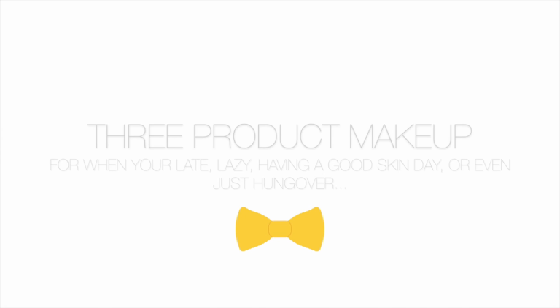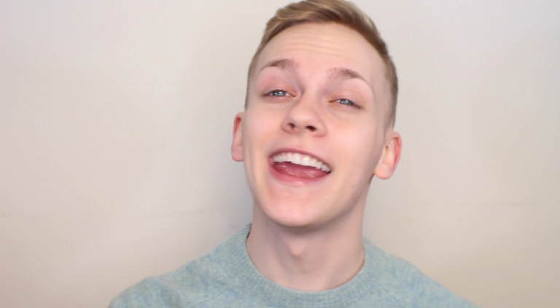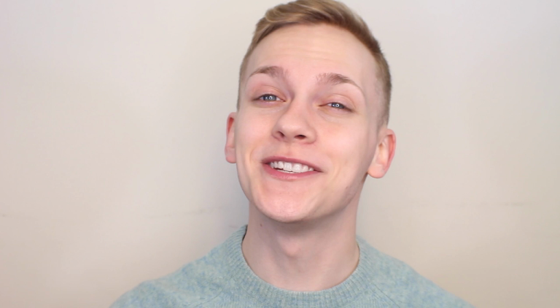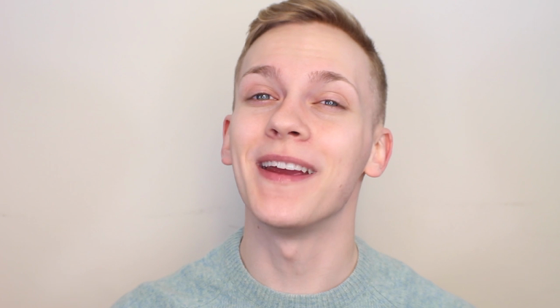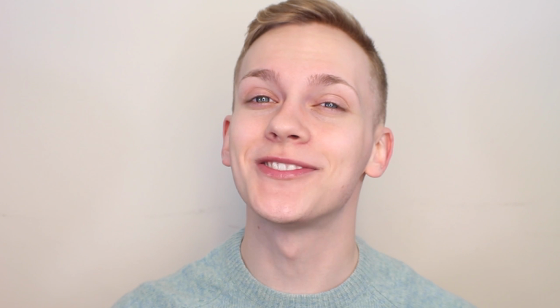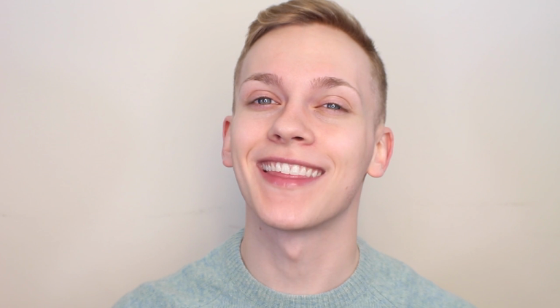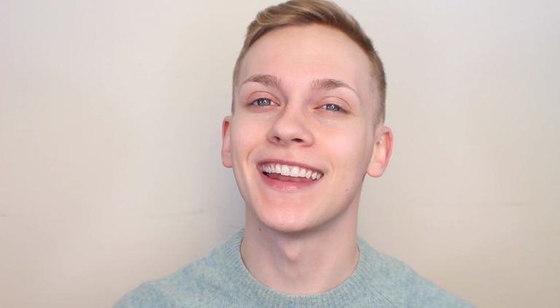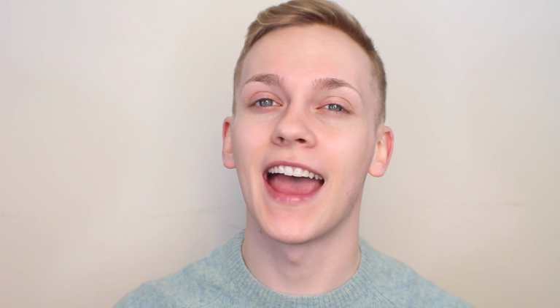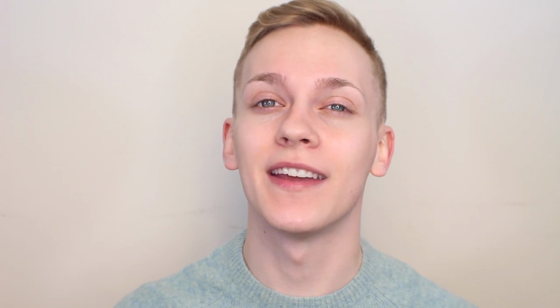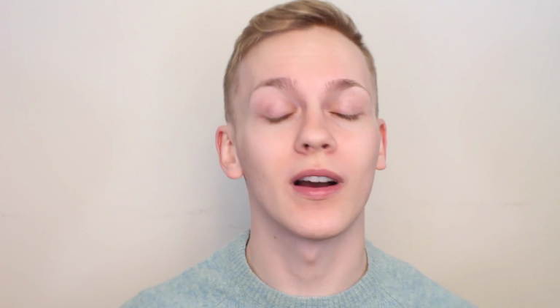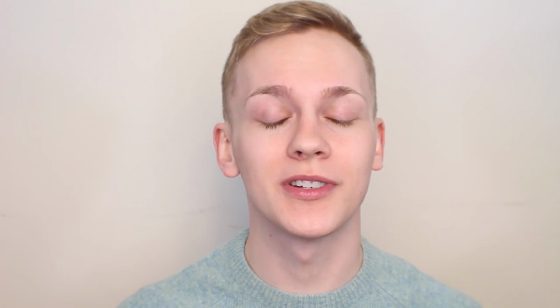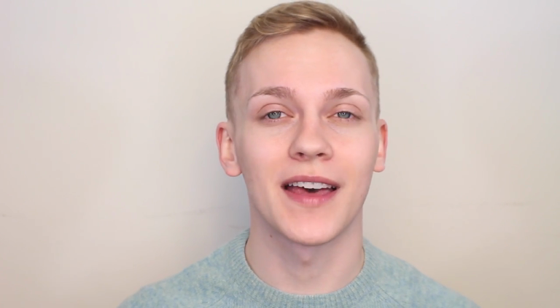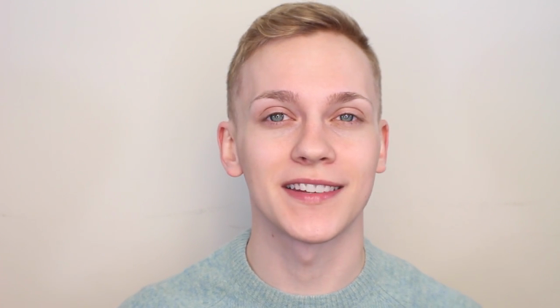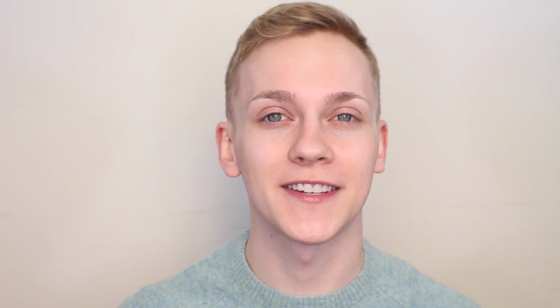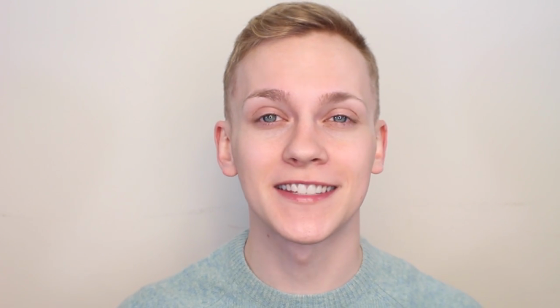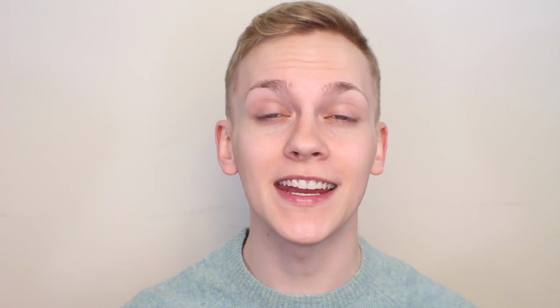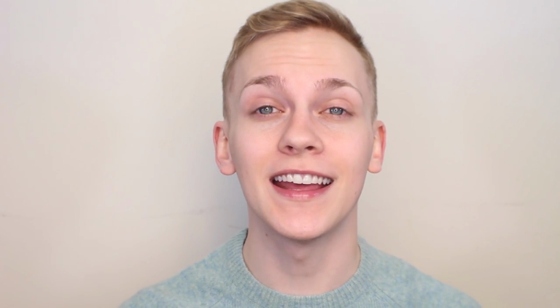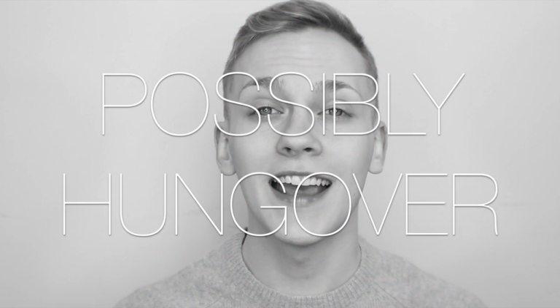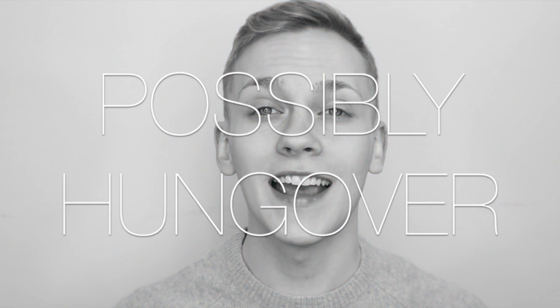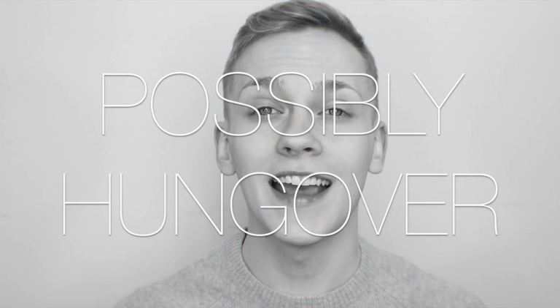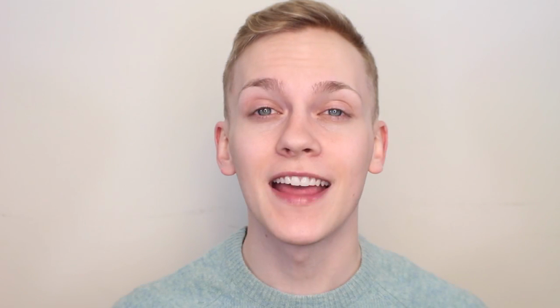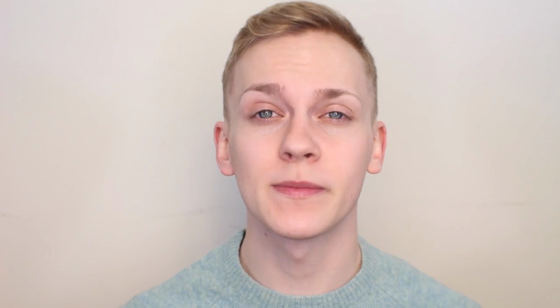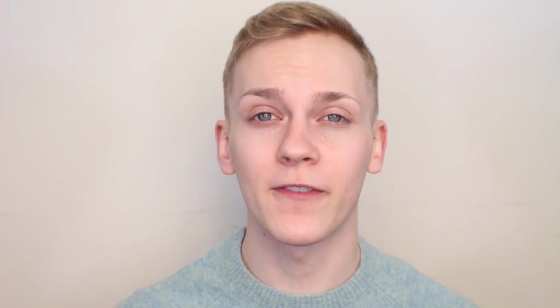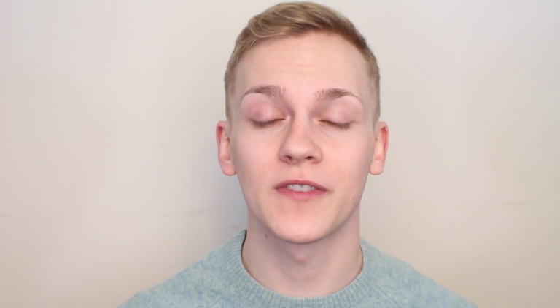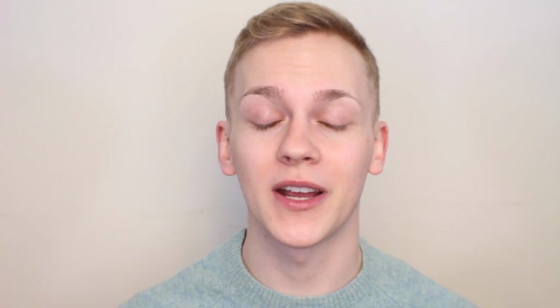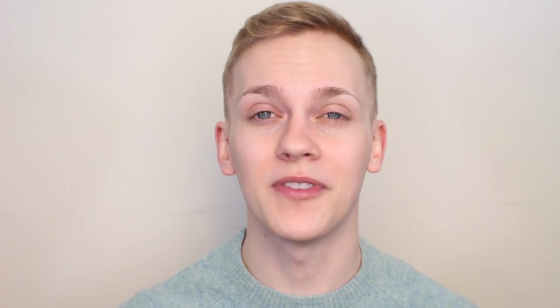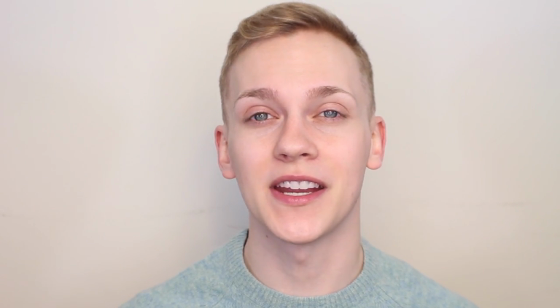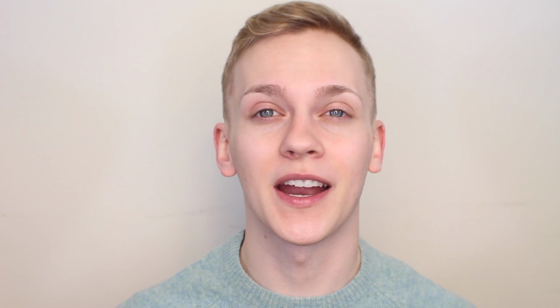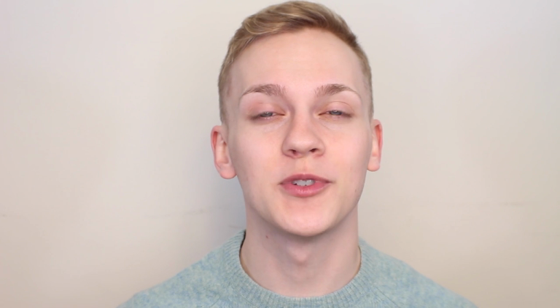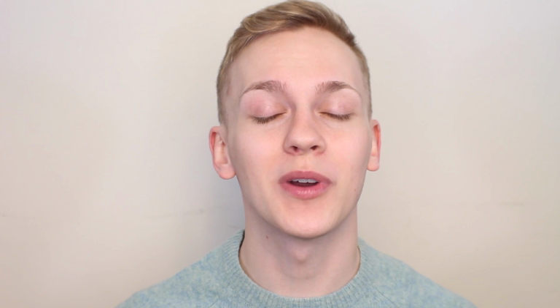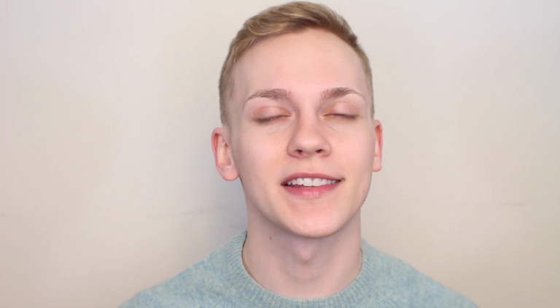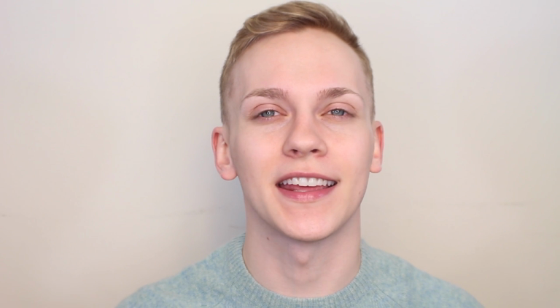Hey YouTube, it's Jonathan and welcome to 2016. This is my first video of the year and I'm super excited.